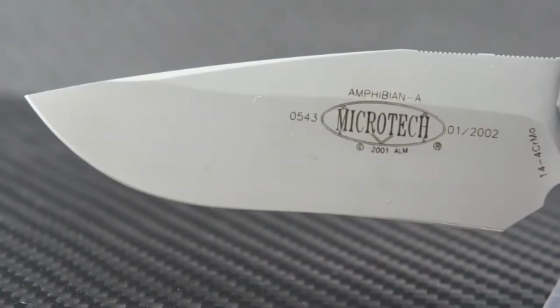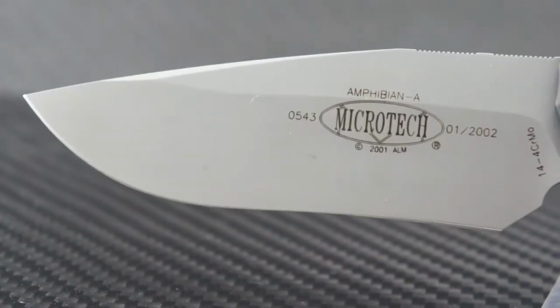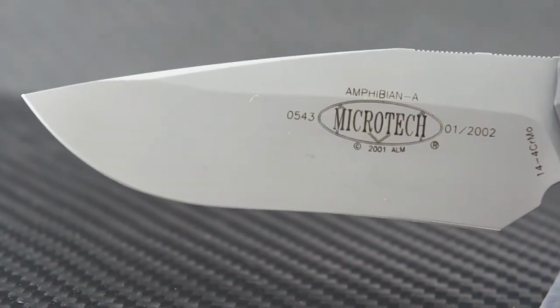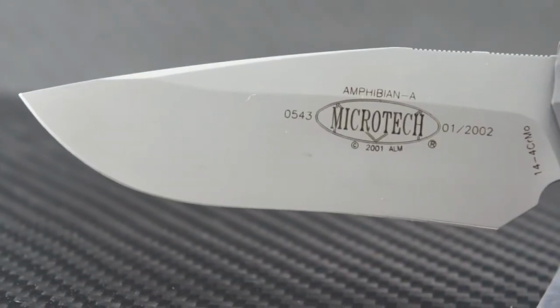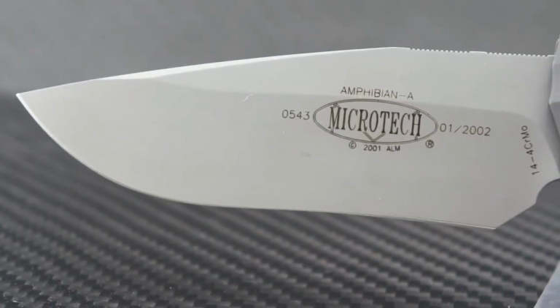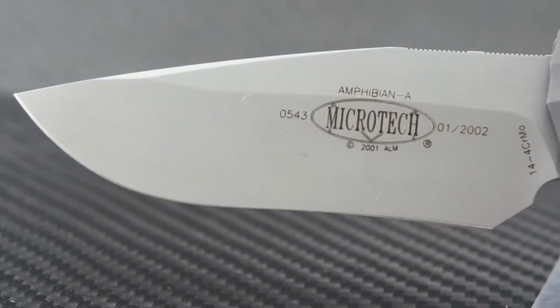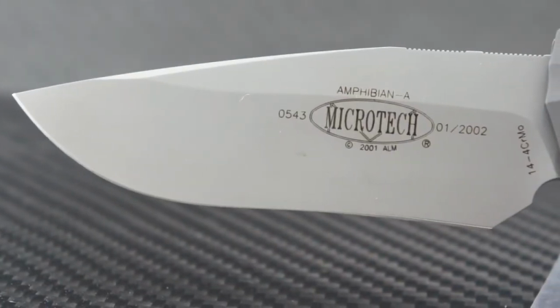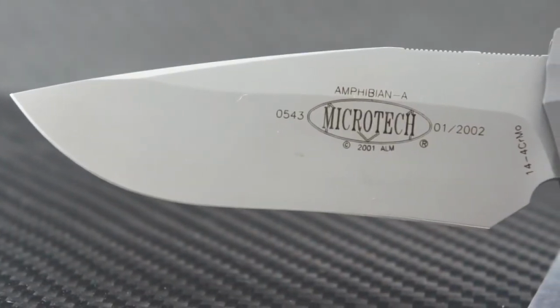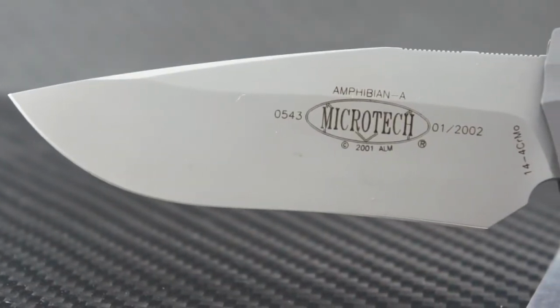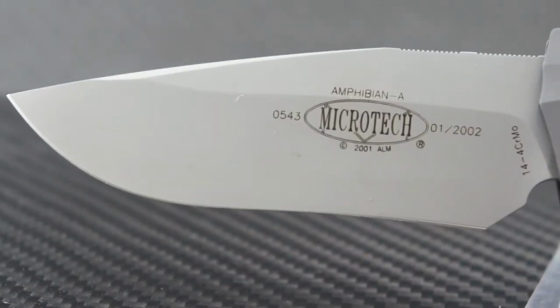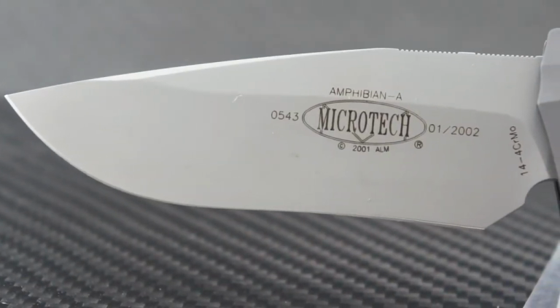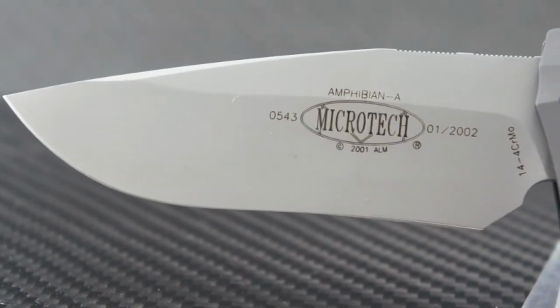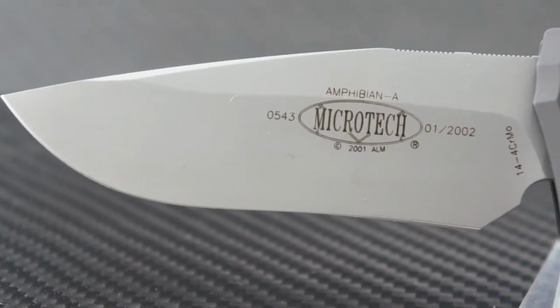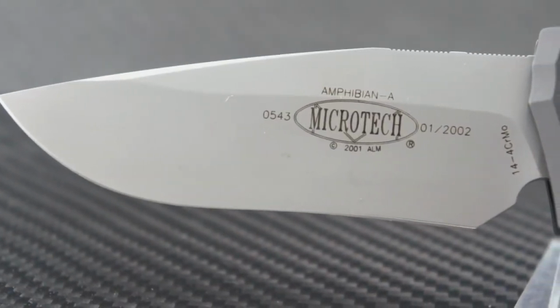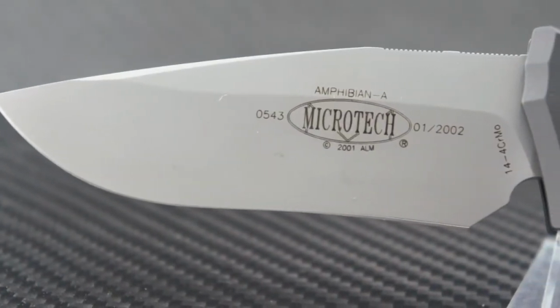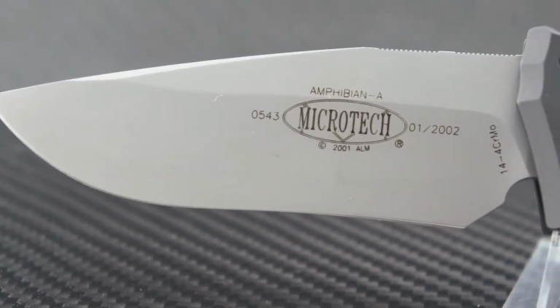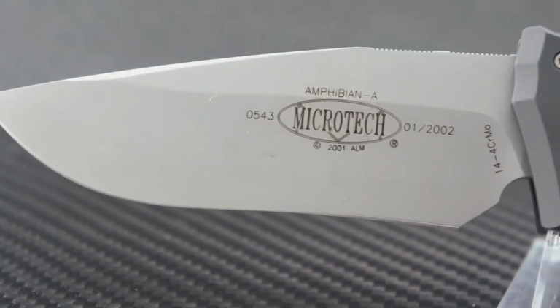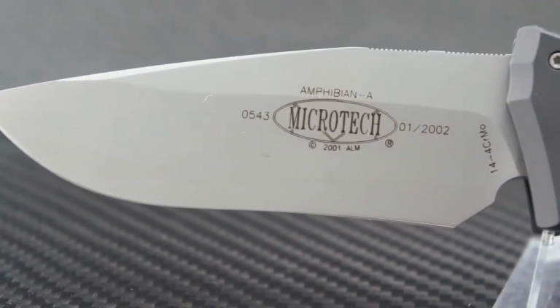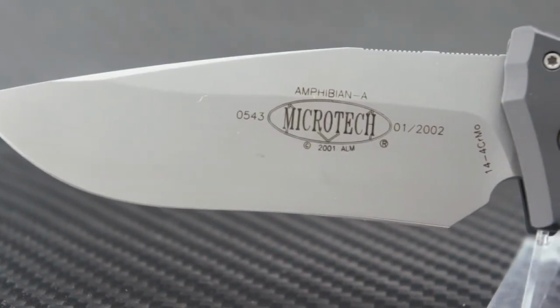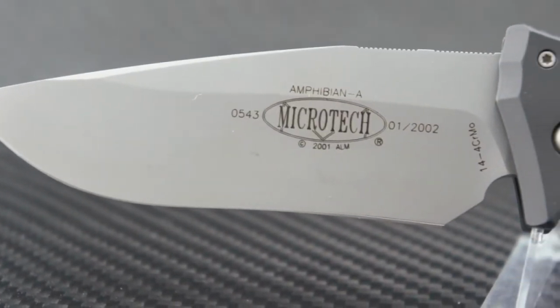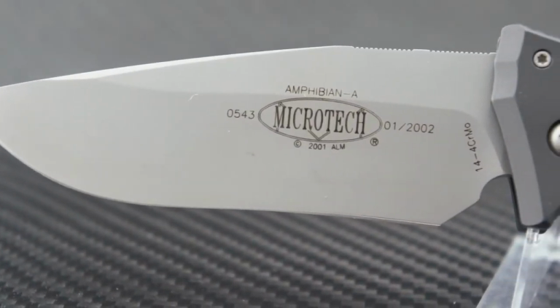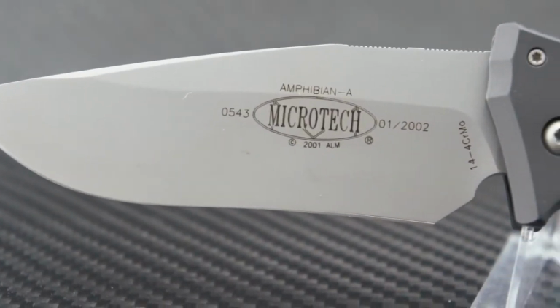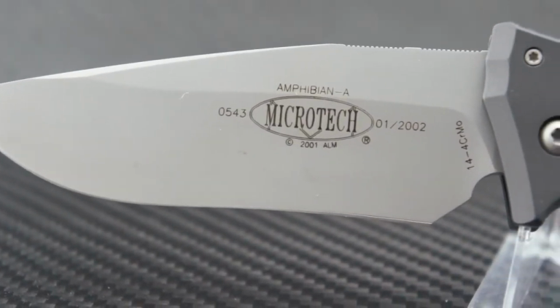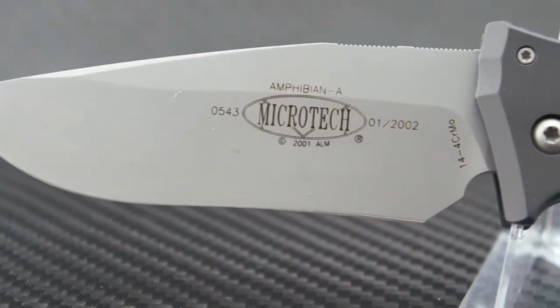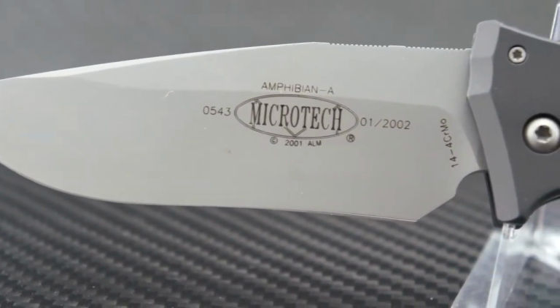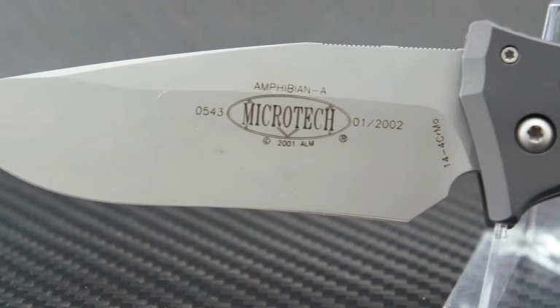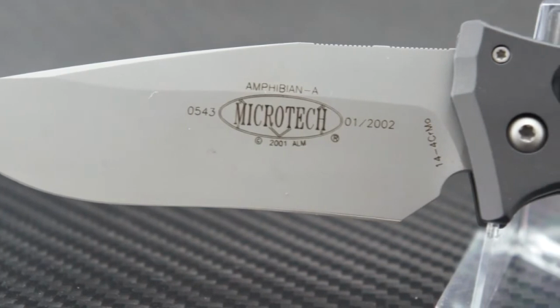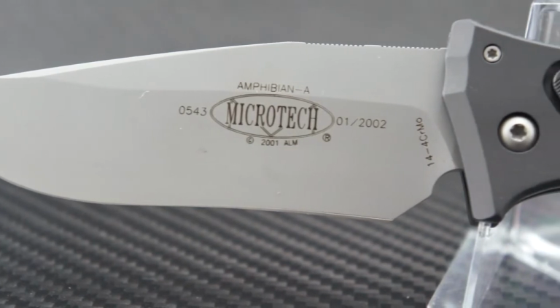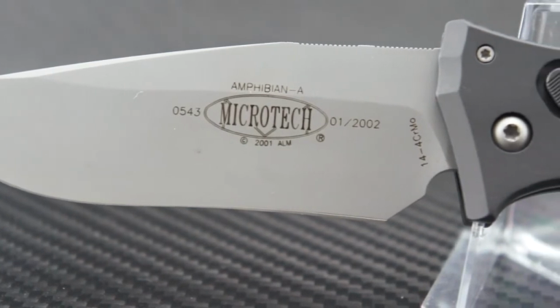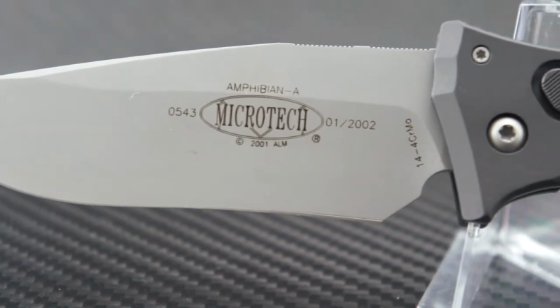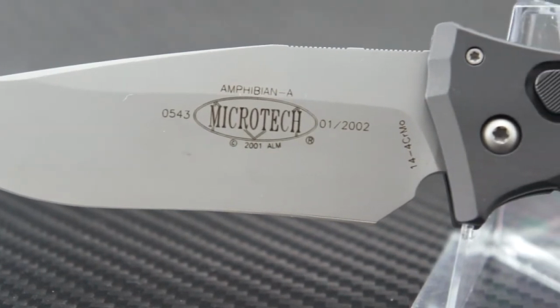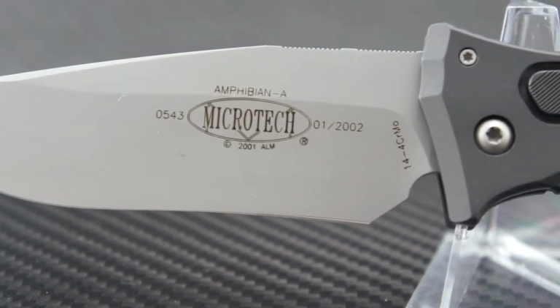Here's a quick pan for your viewing pleasure — very sexy indeed.